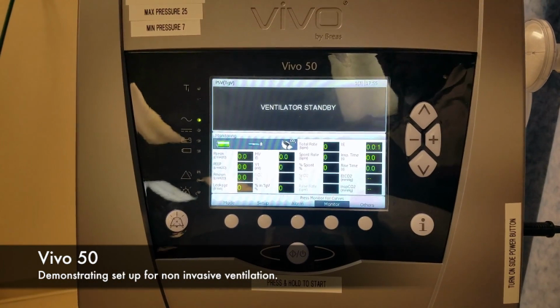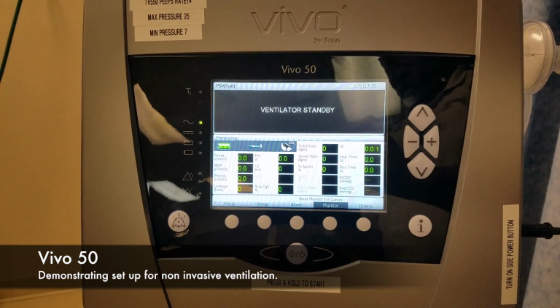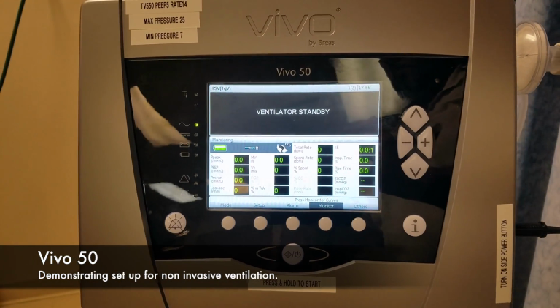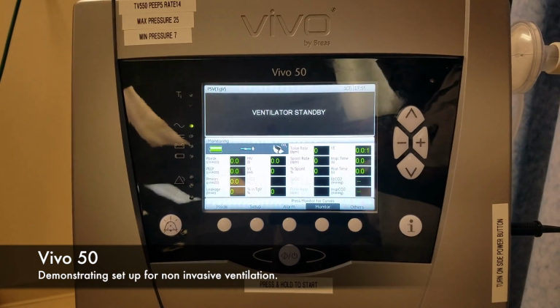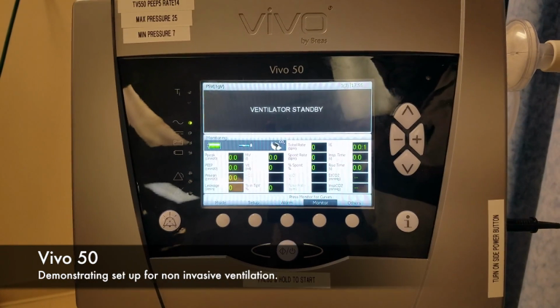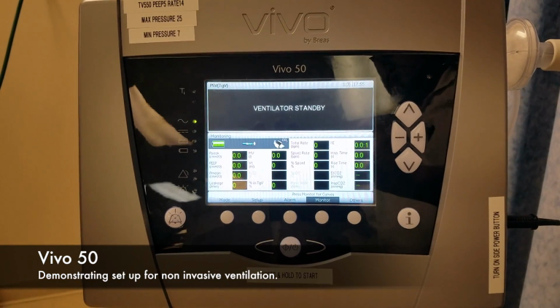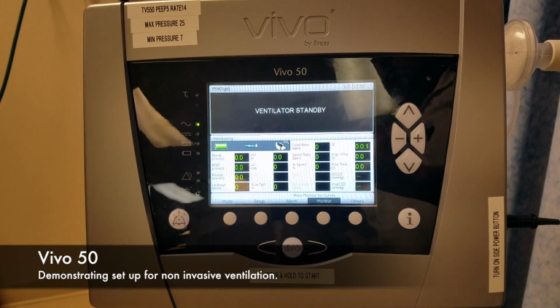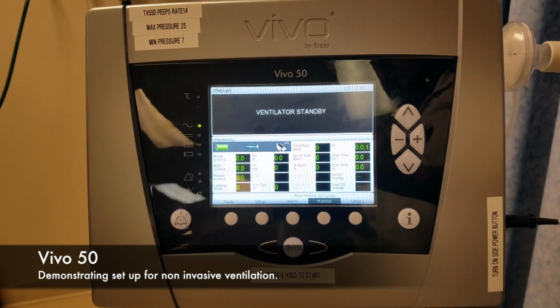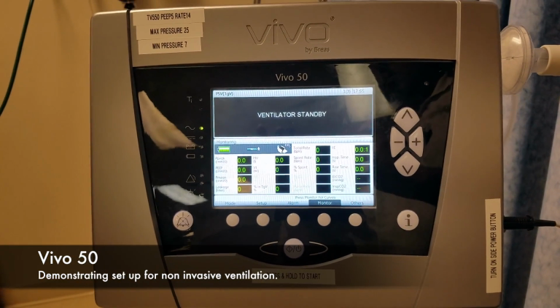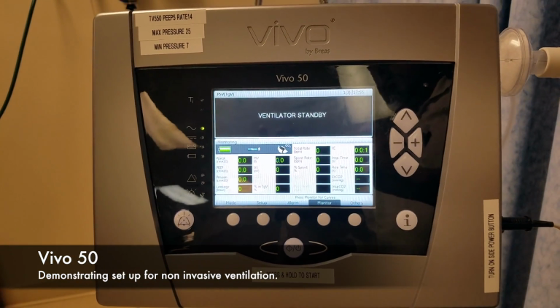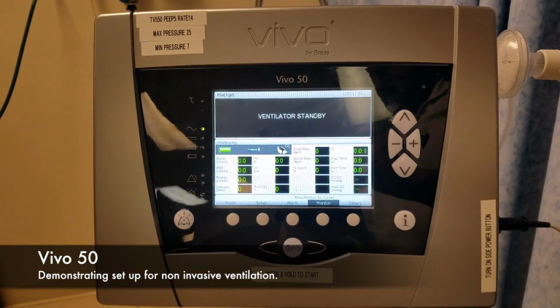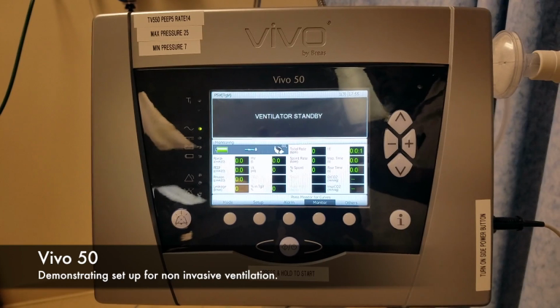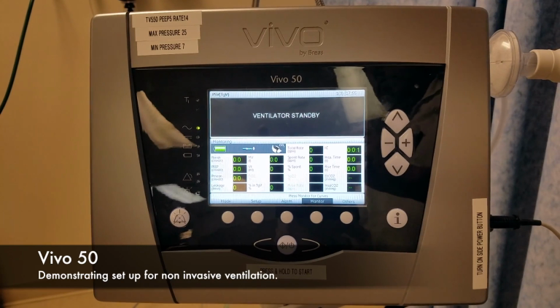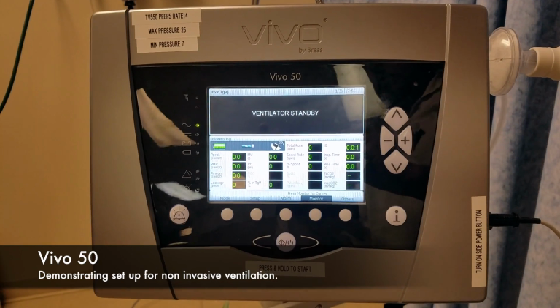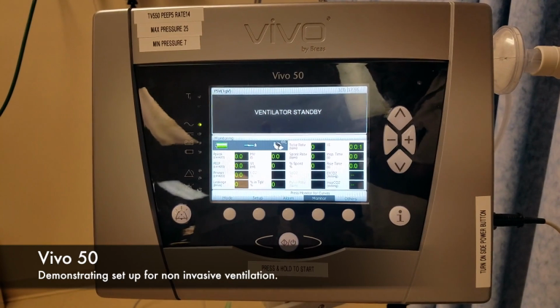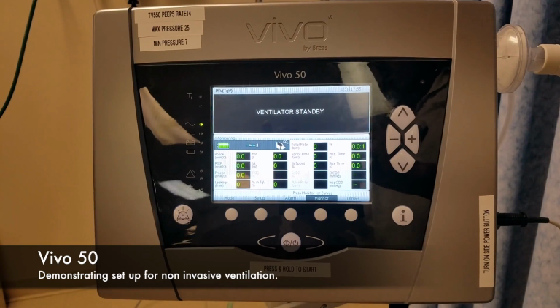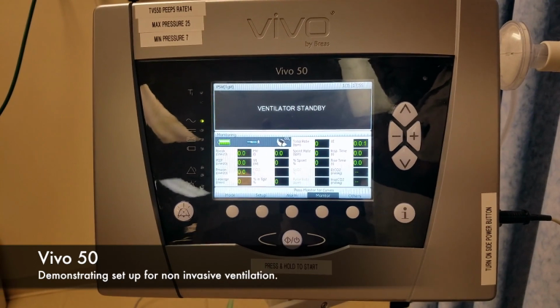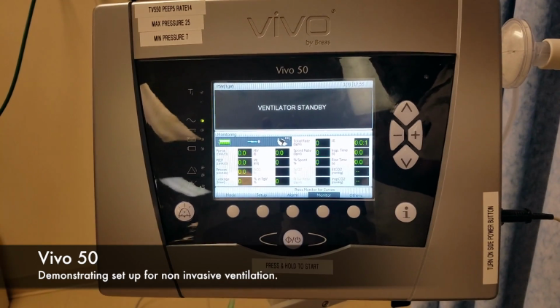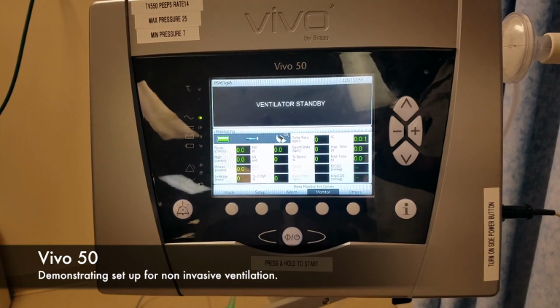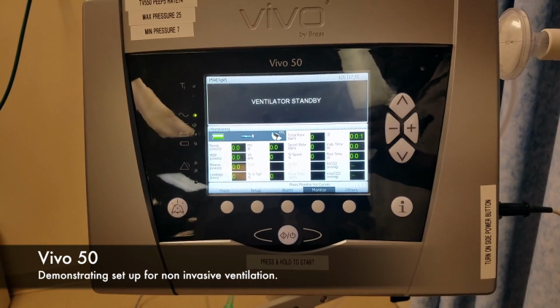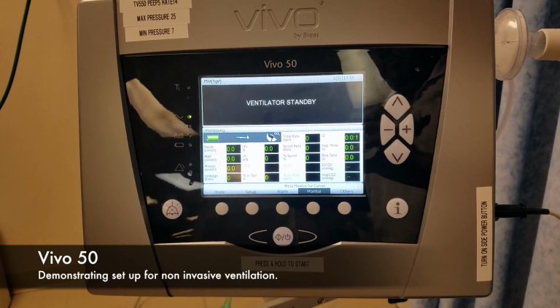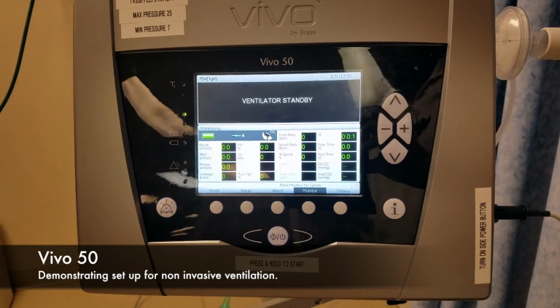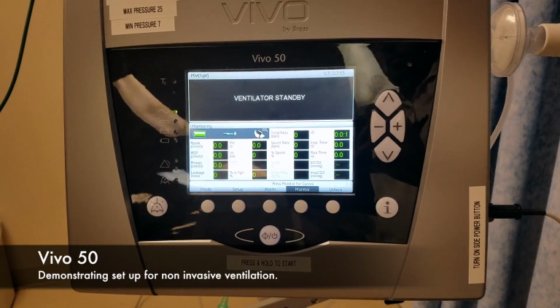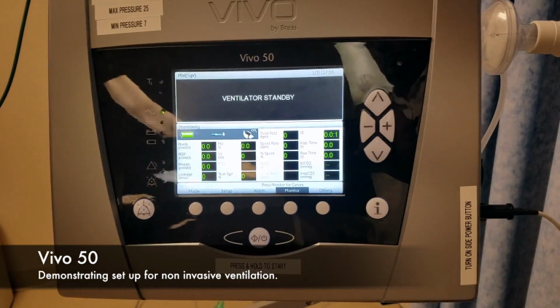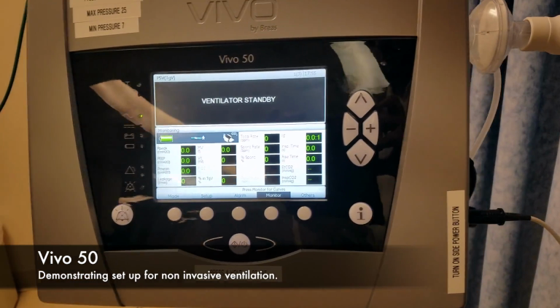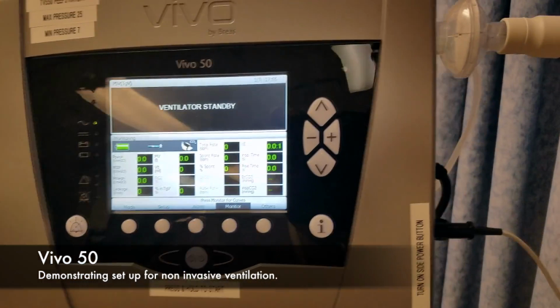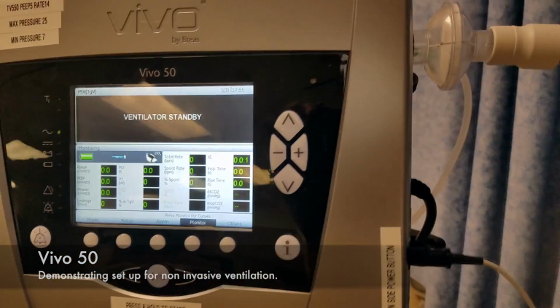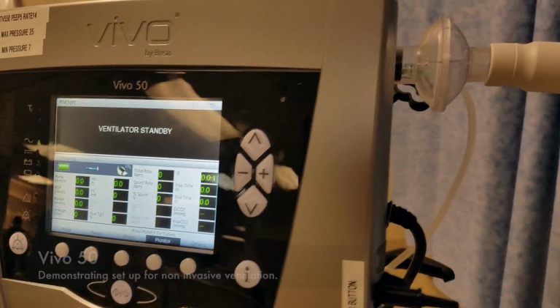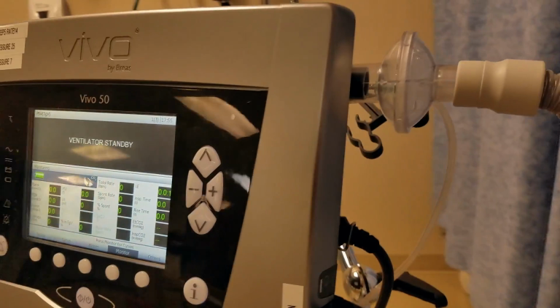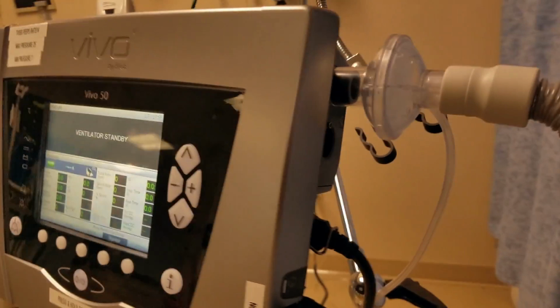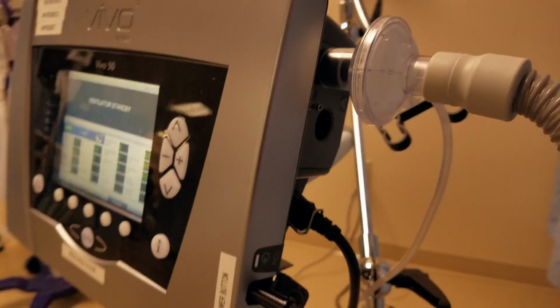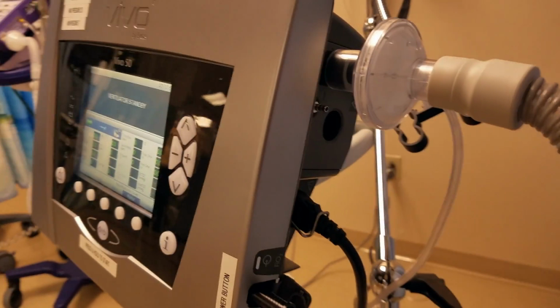Welcome everyone to another session of Lung Lab. Here today we are going to be discussing the V-Volt 50.